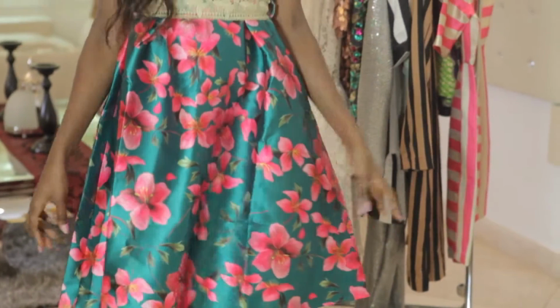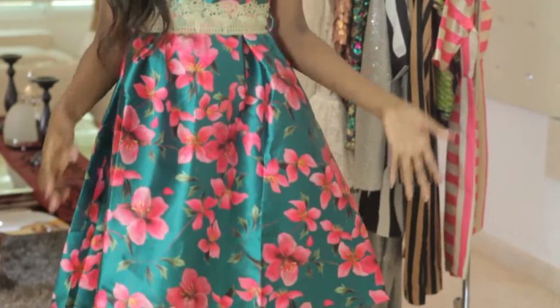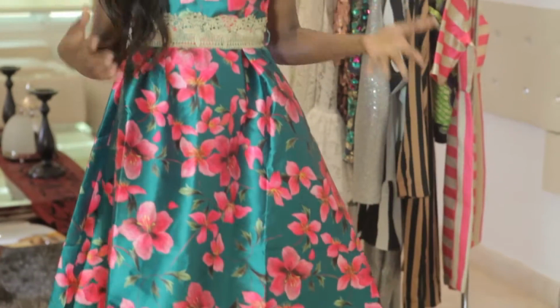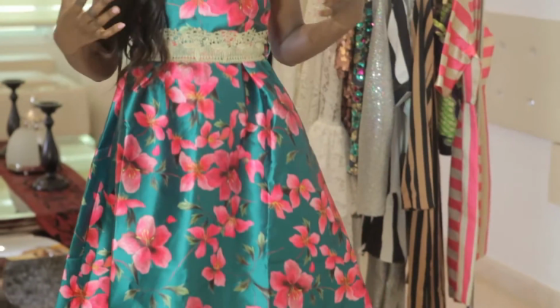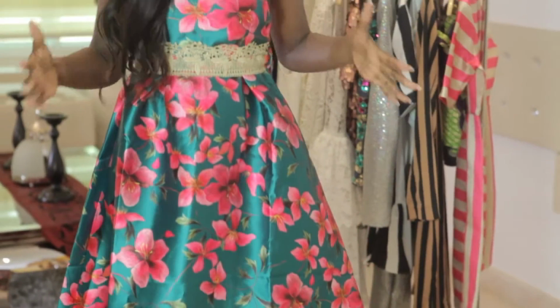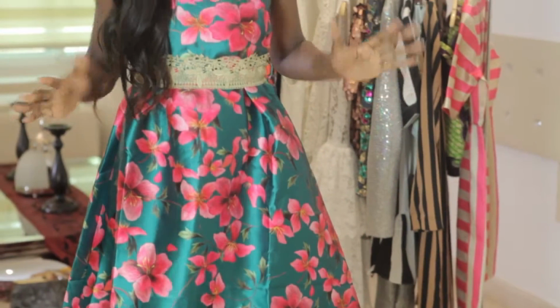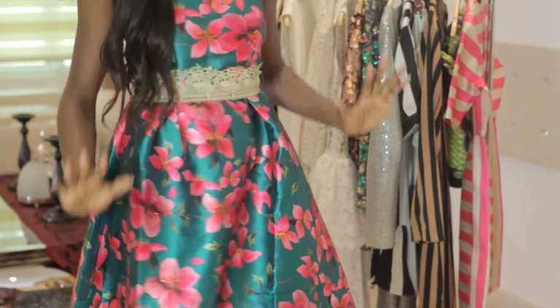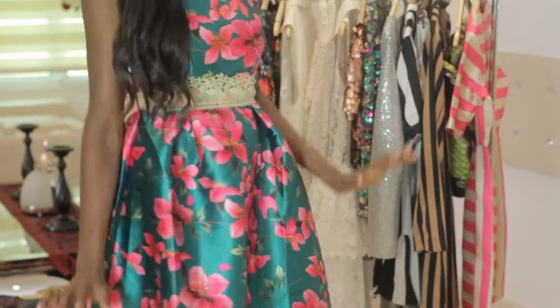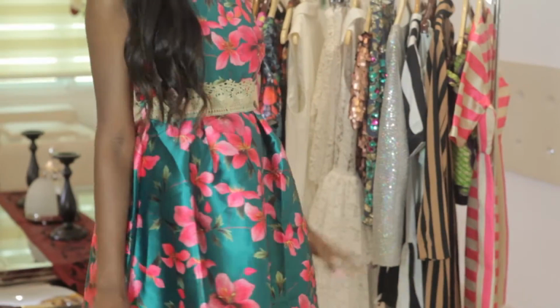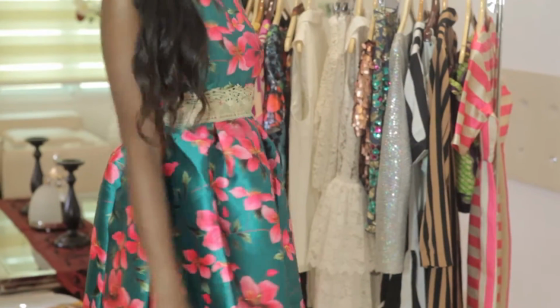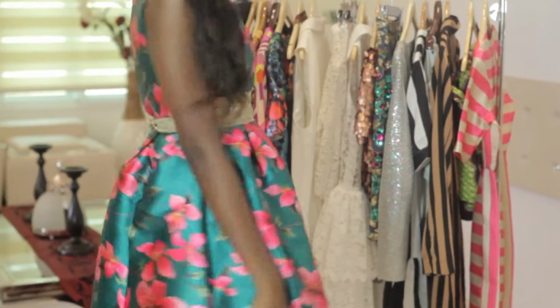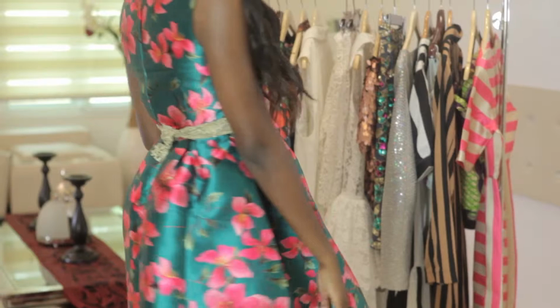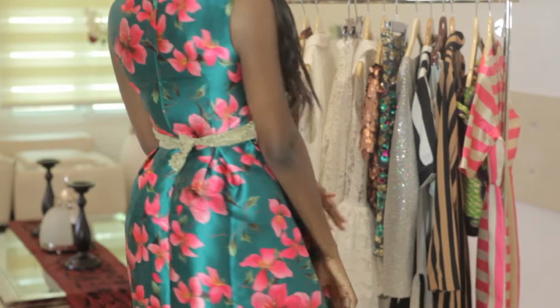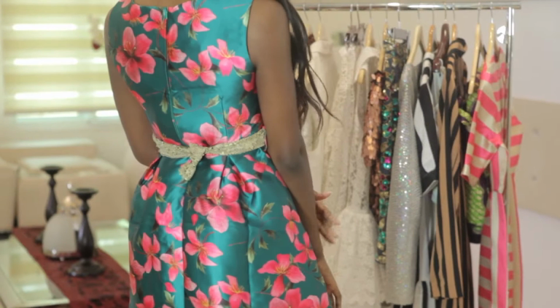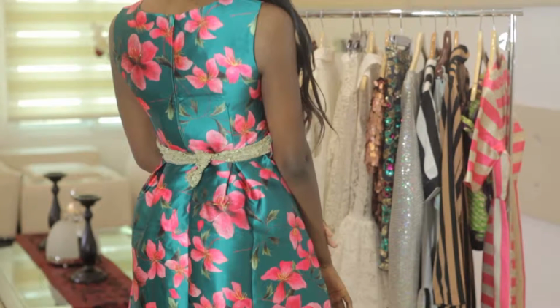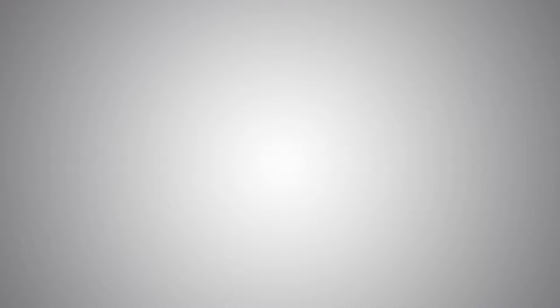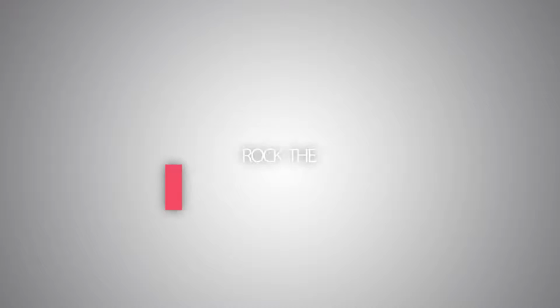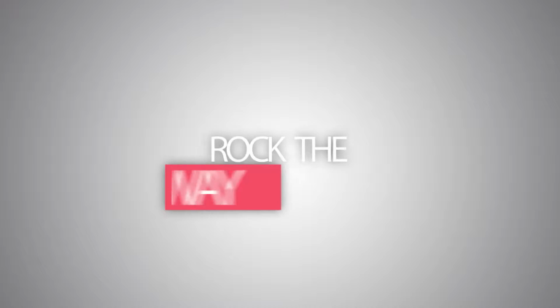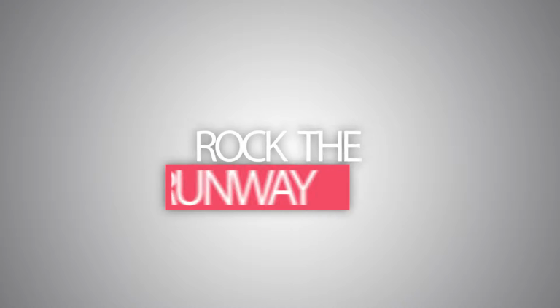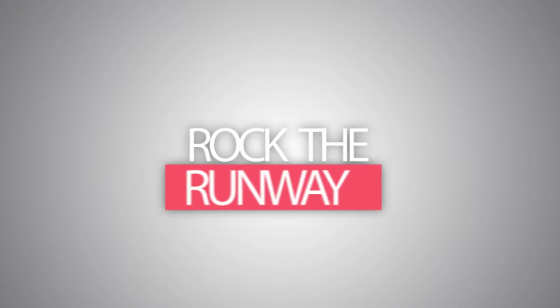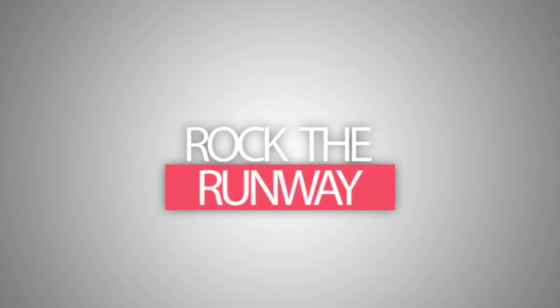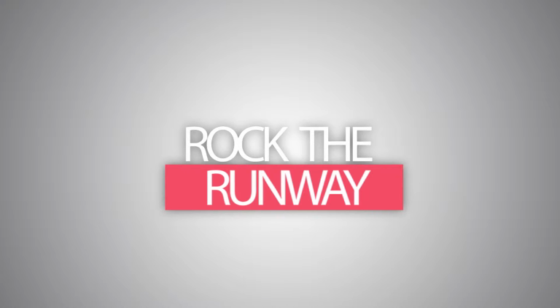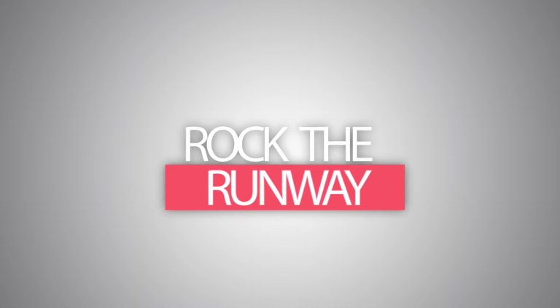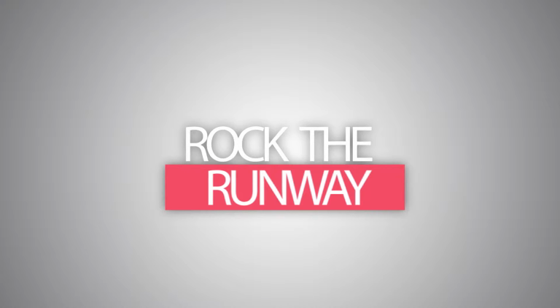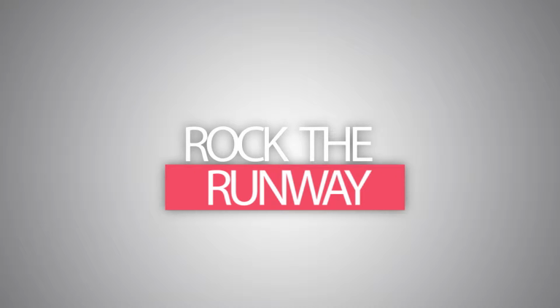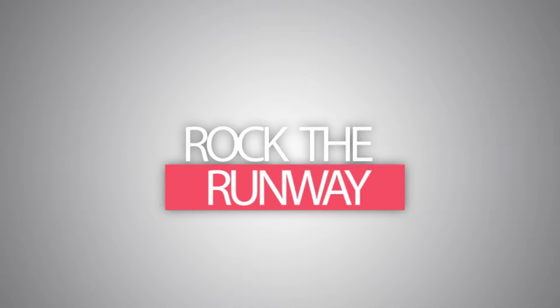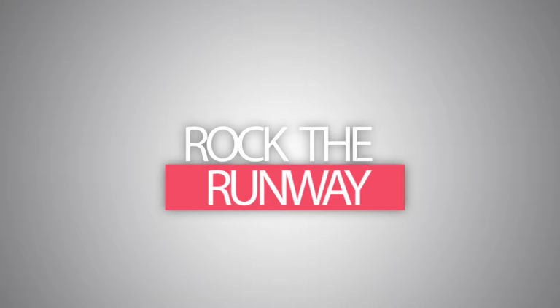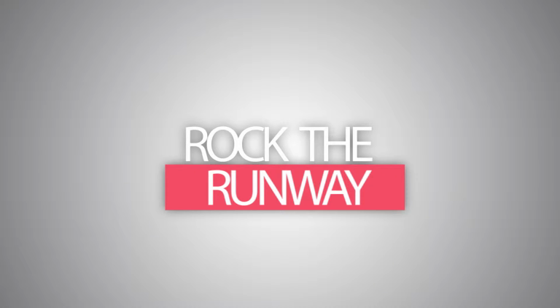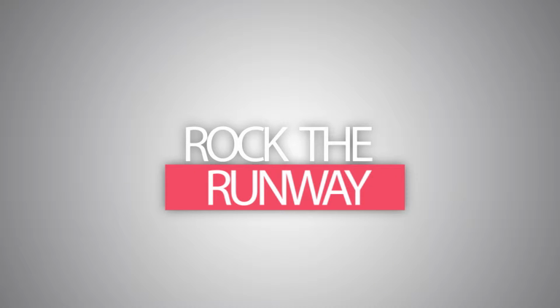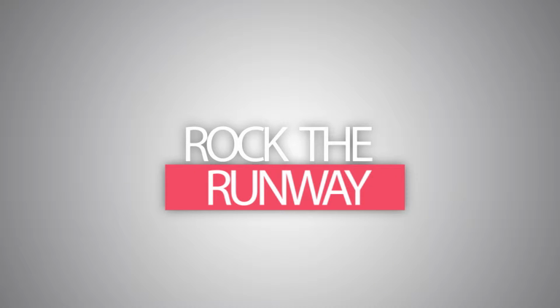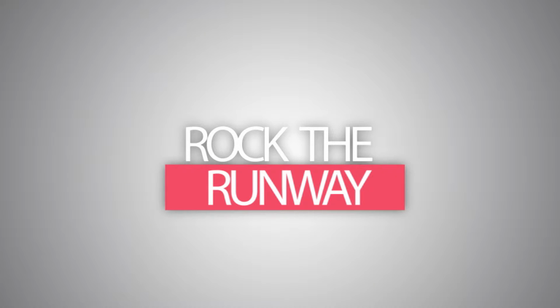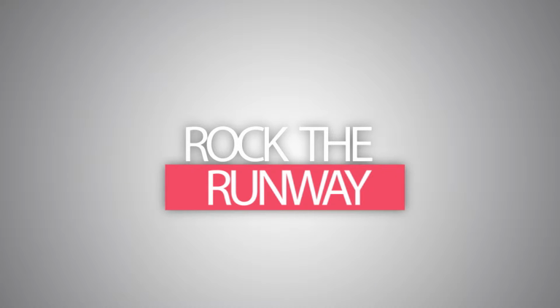So there you have it — three looks to rock the floral trend. Please keep watching Spice TV for more Rock the Runway.